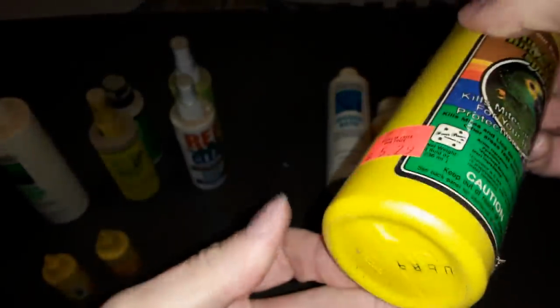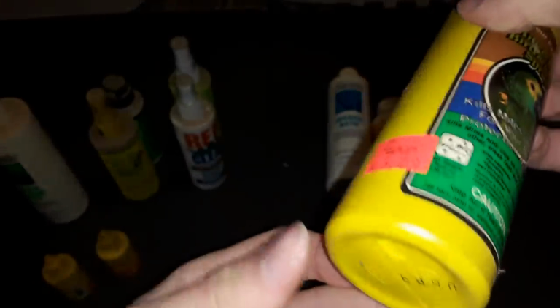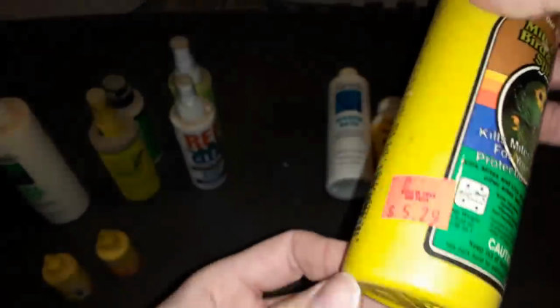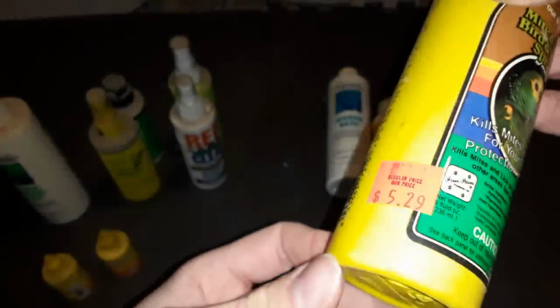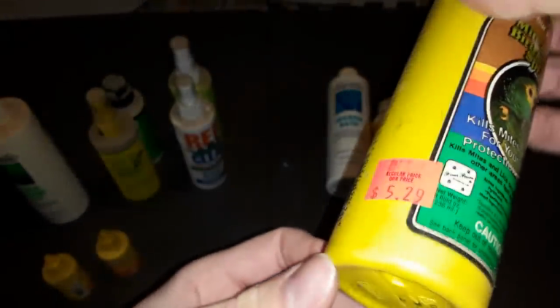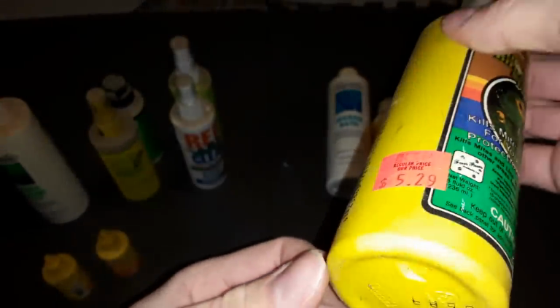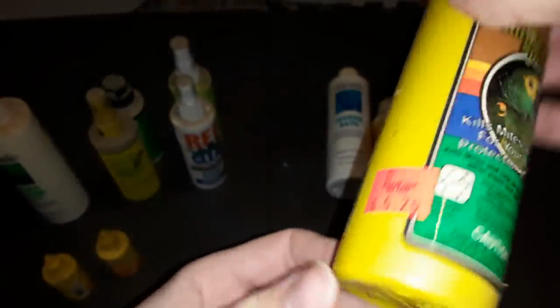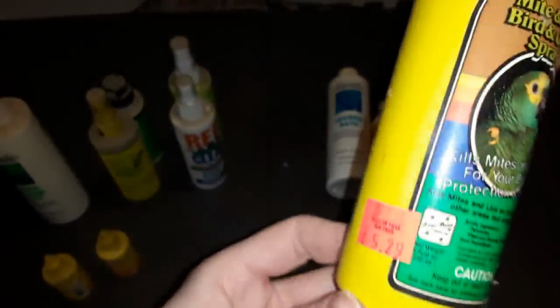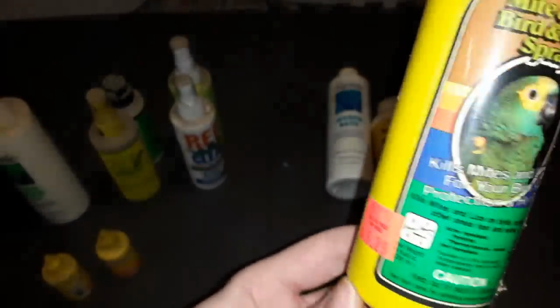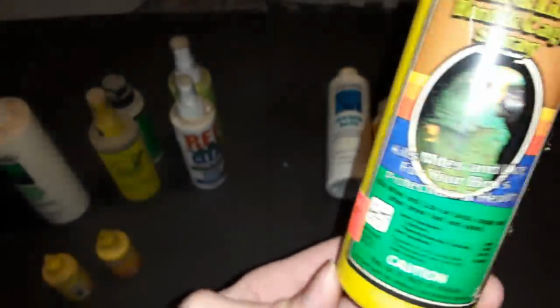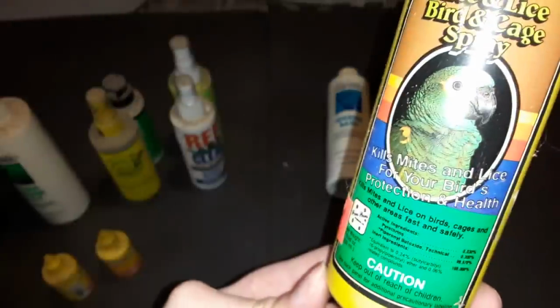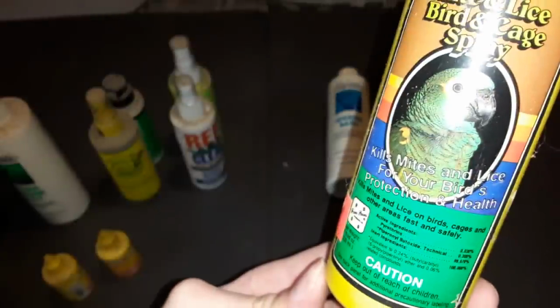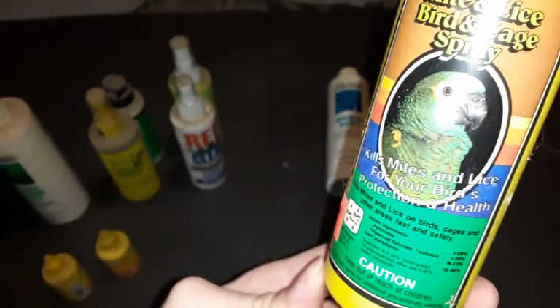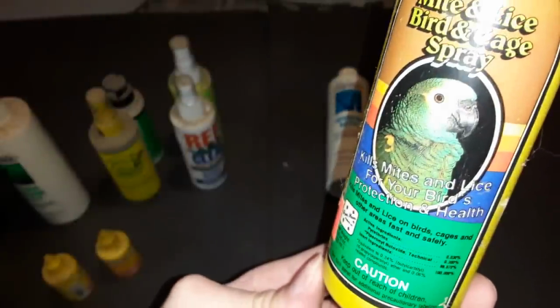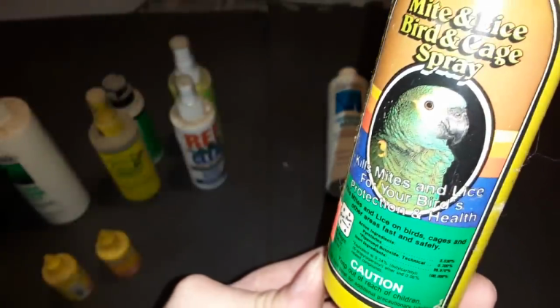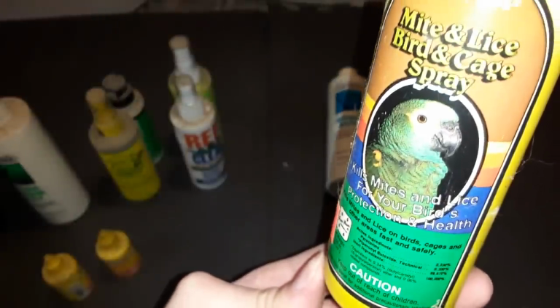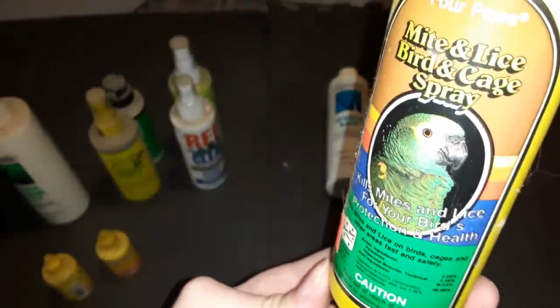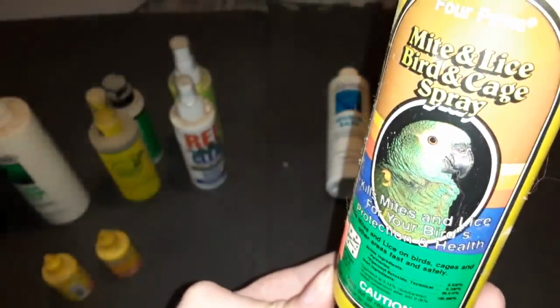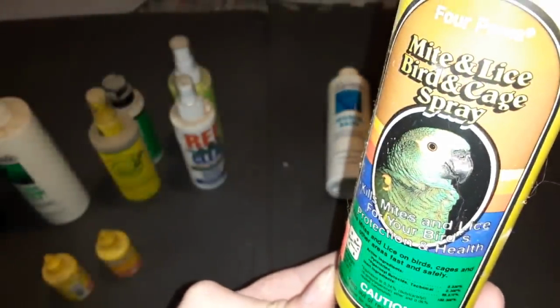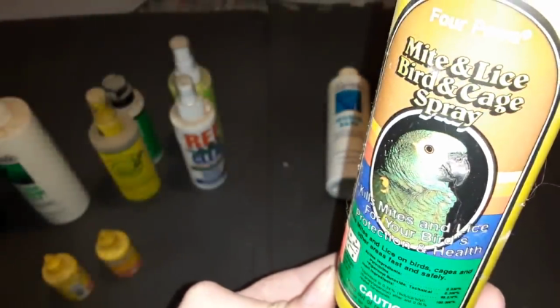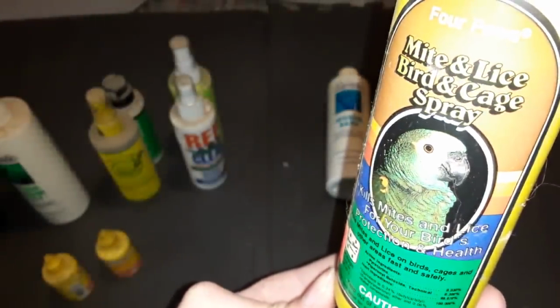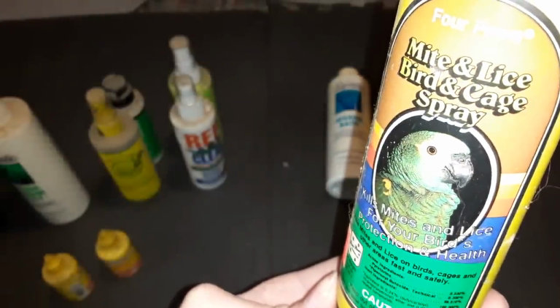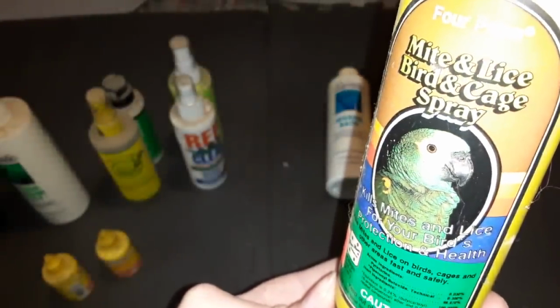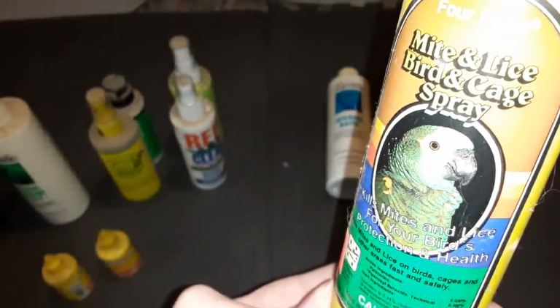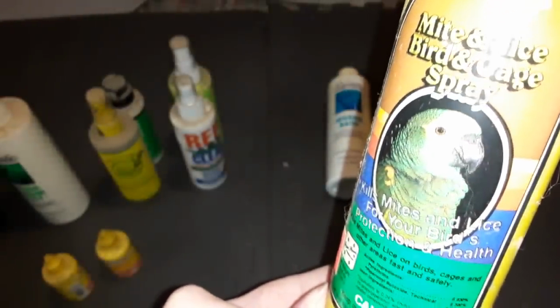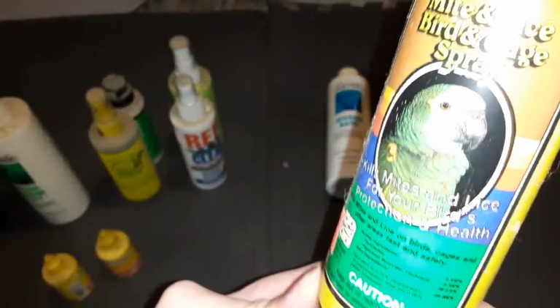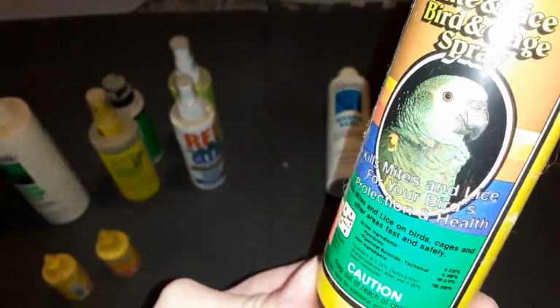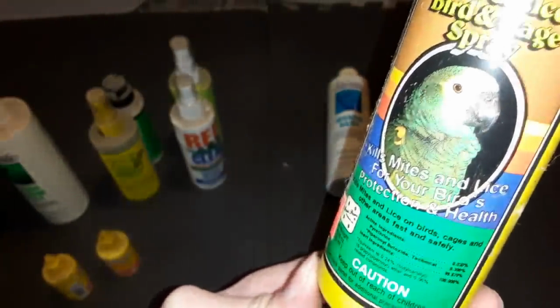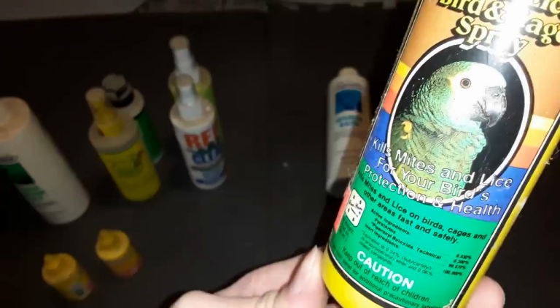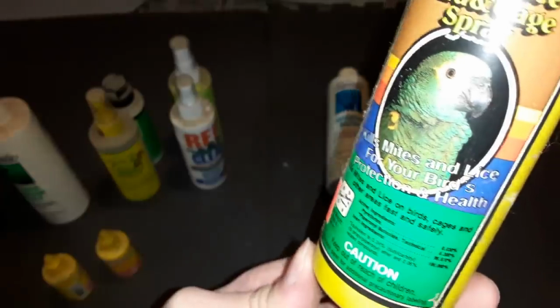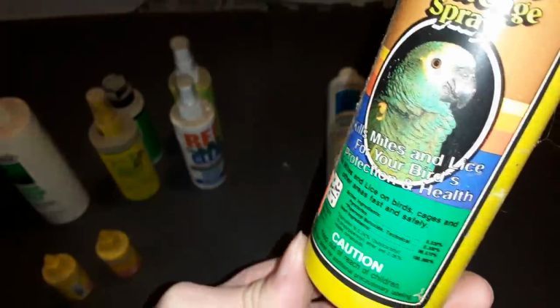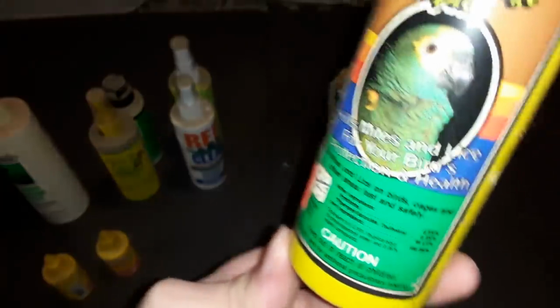This one you spray in your bird's cage, because birds are known for getting mites.